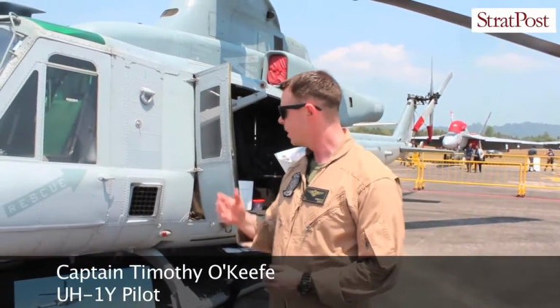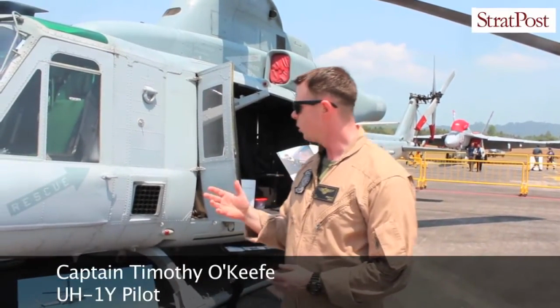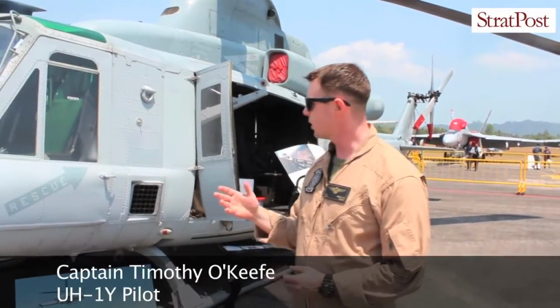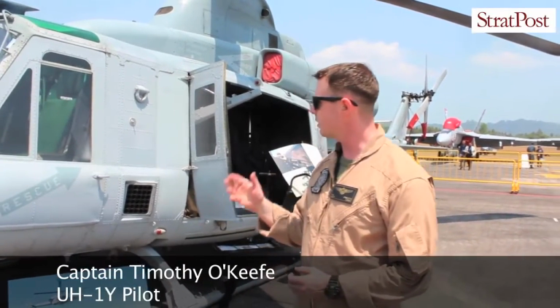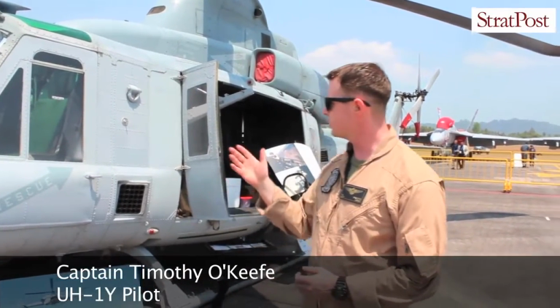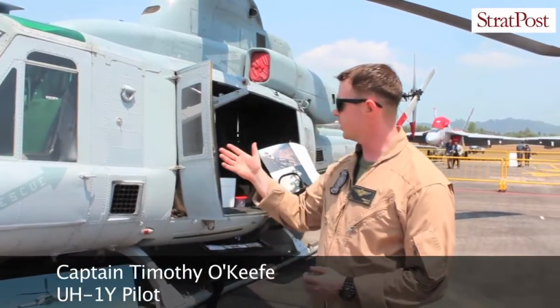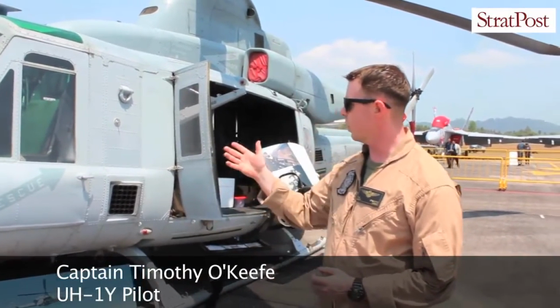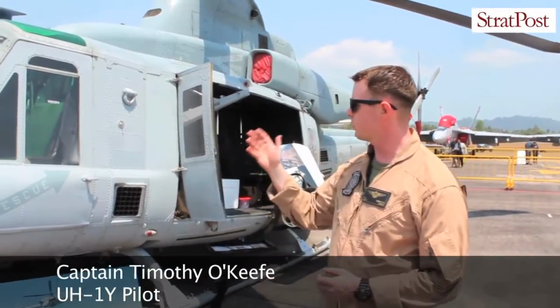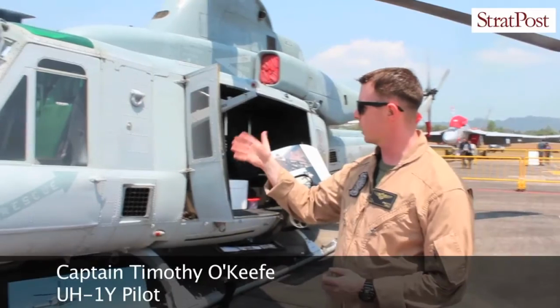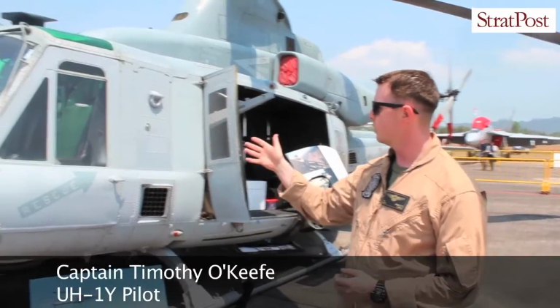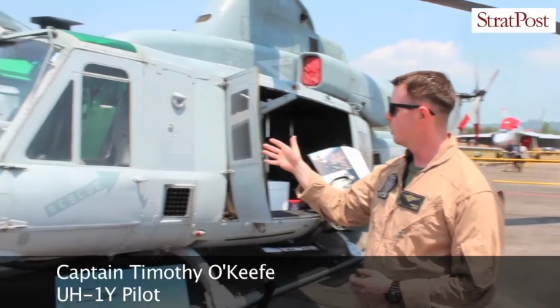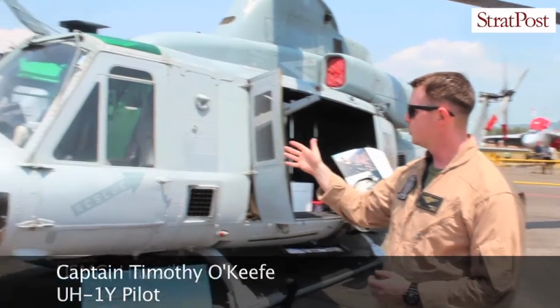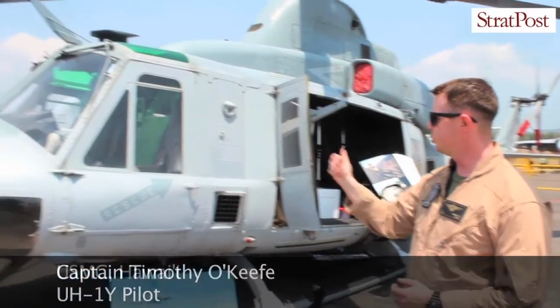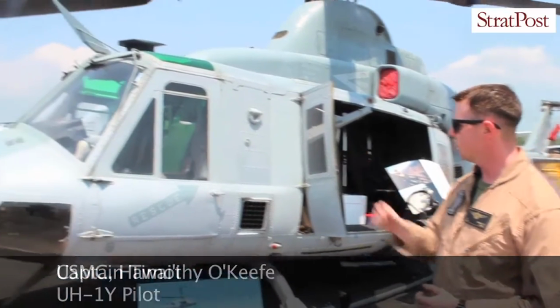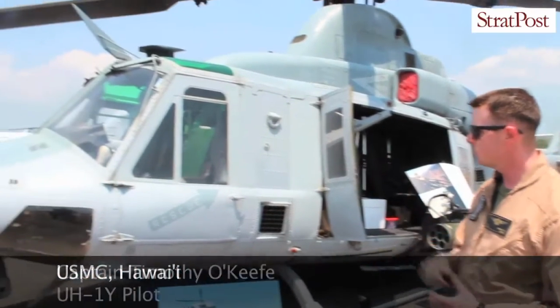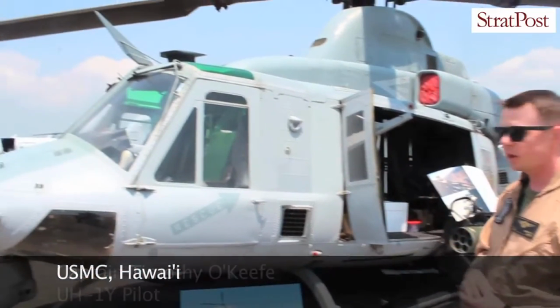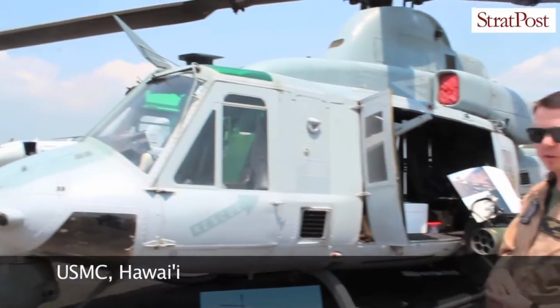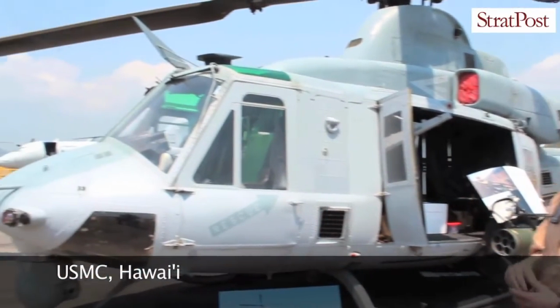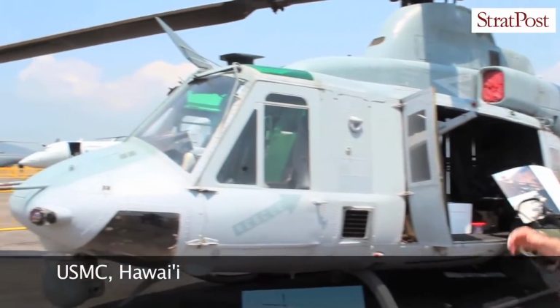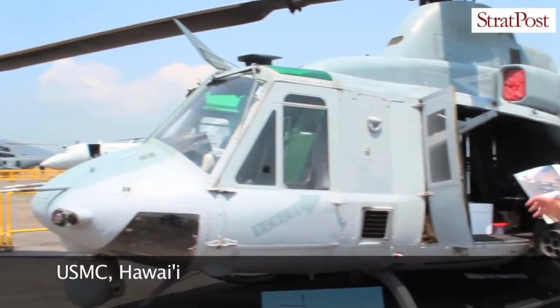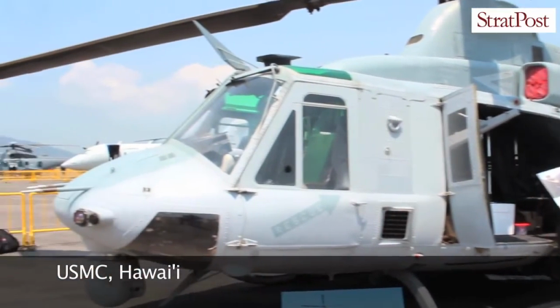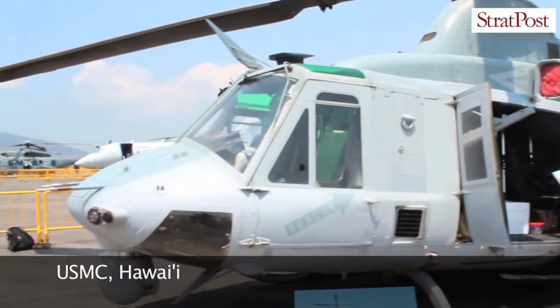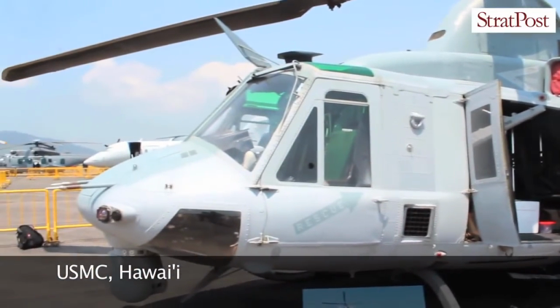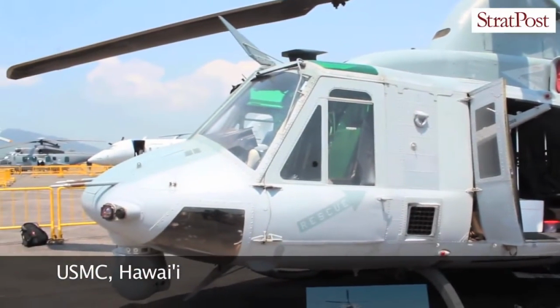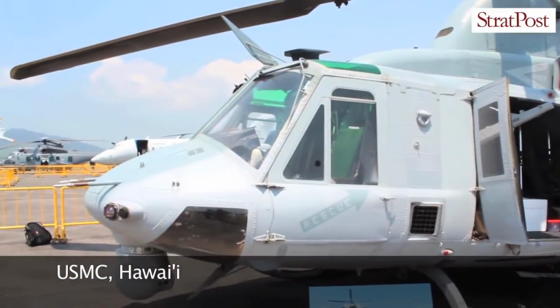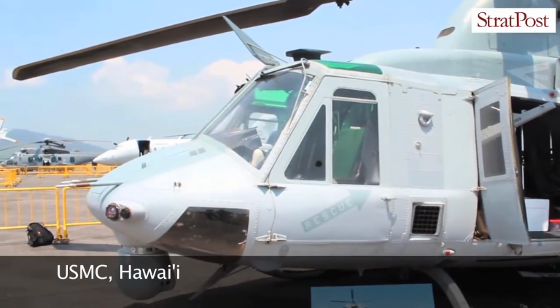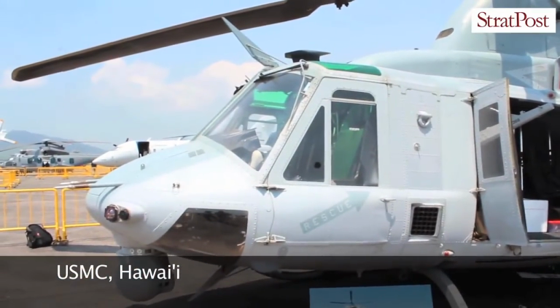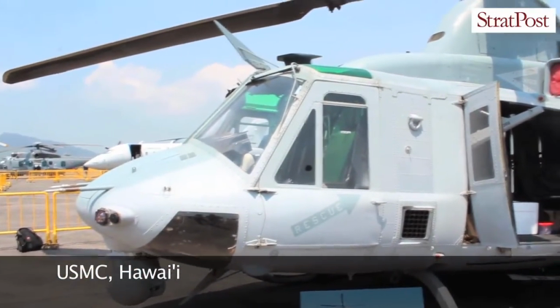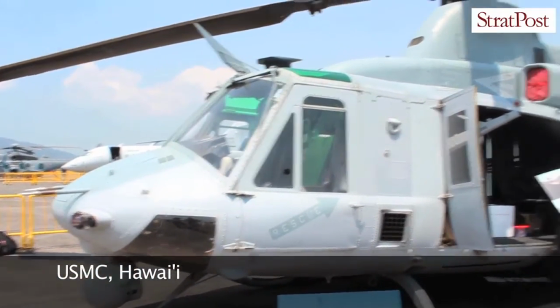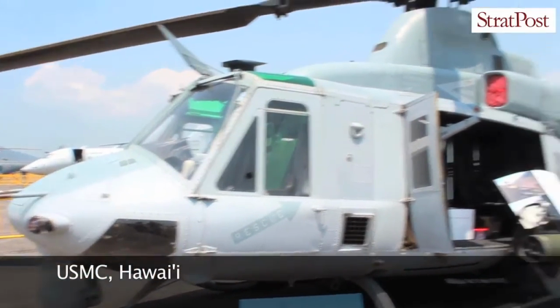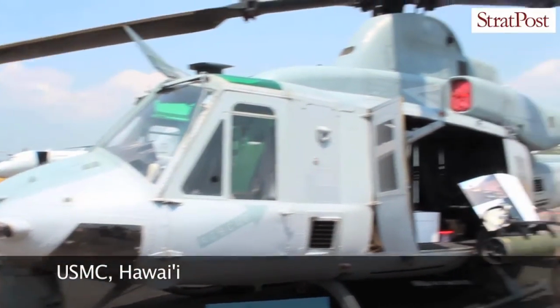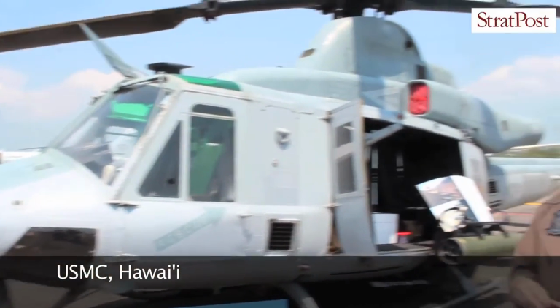As you can see, we've got two pilots up in the front, and then we normally will have two crew chiefs in the back.